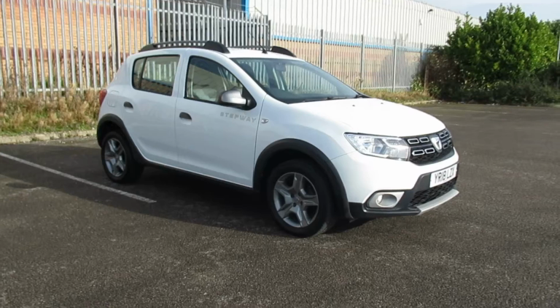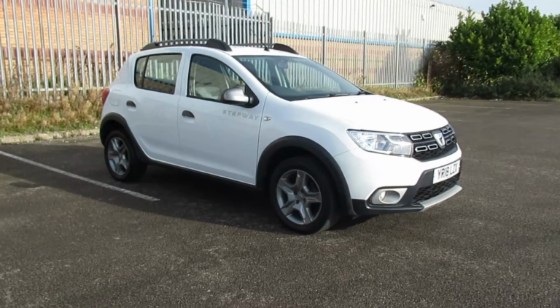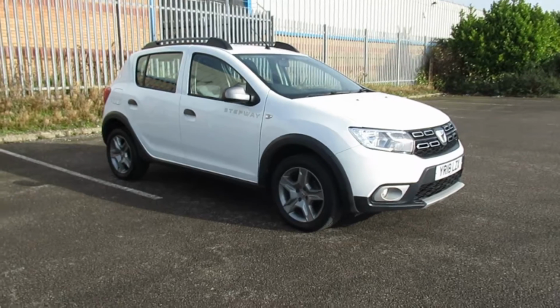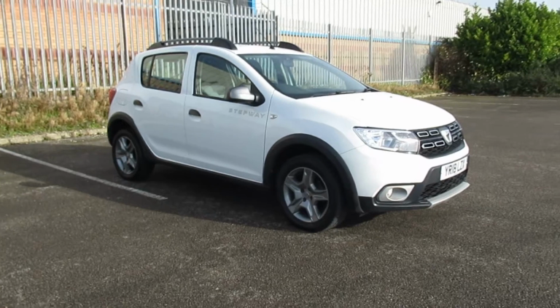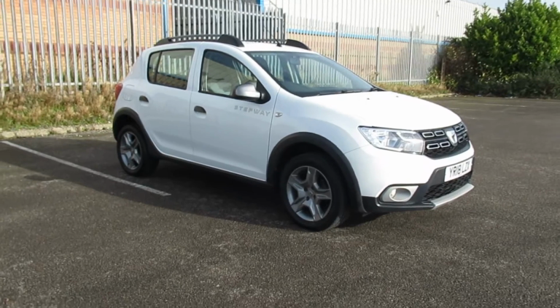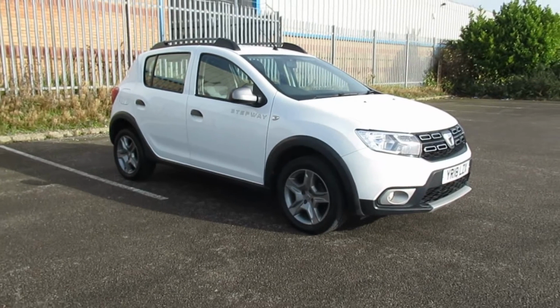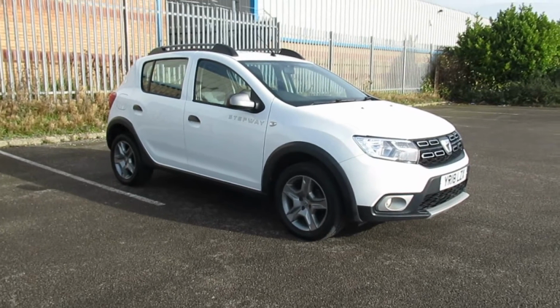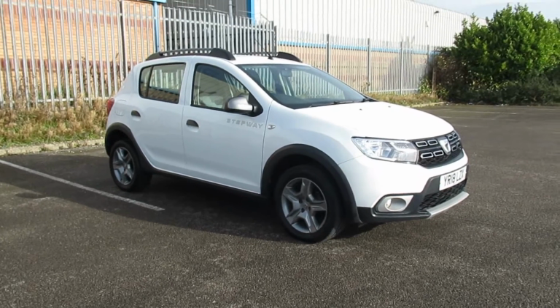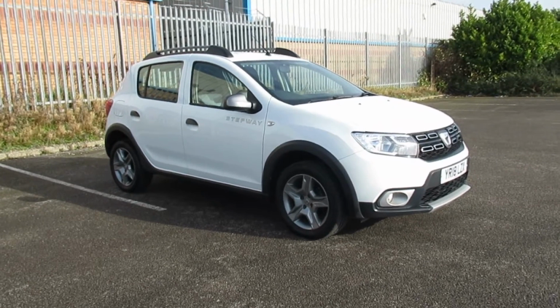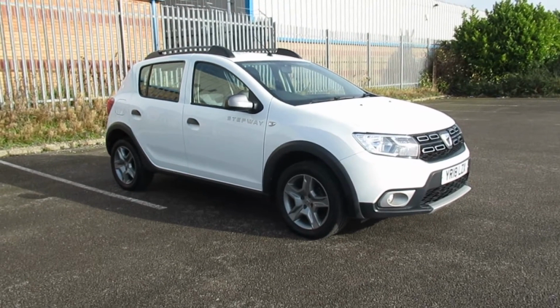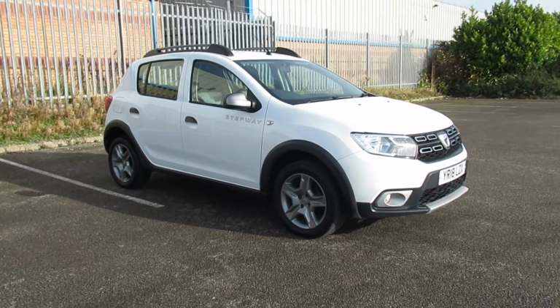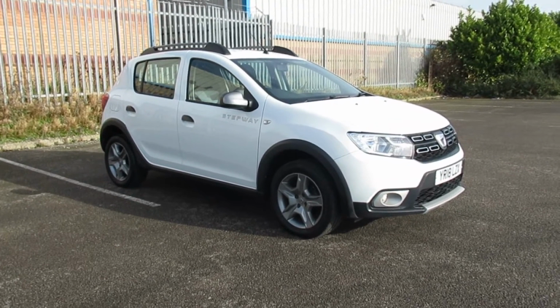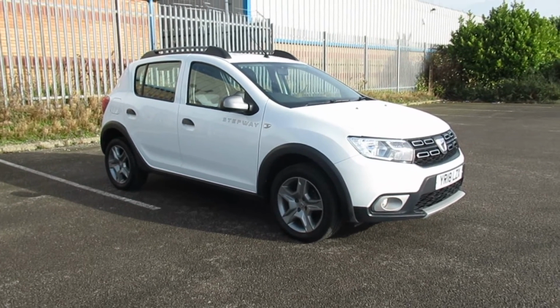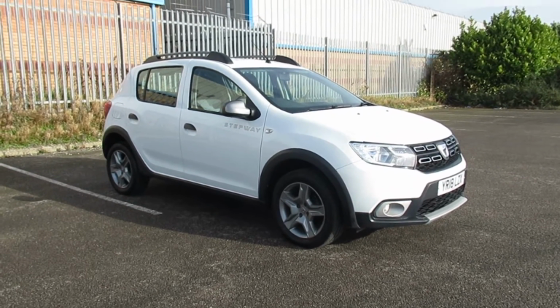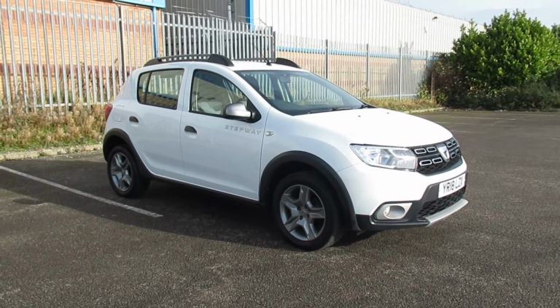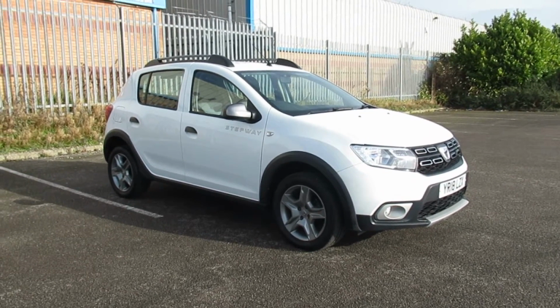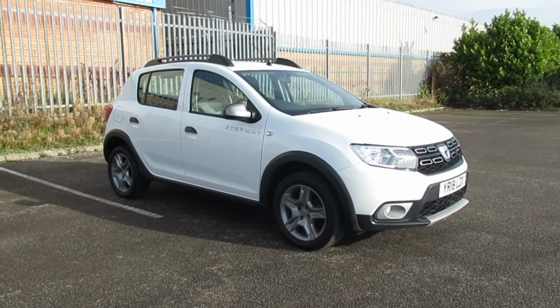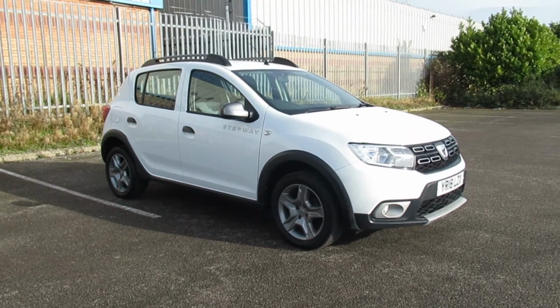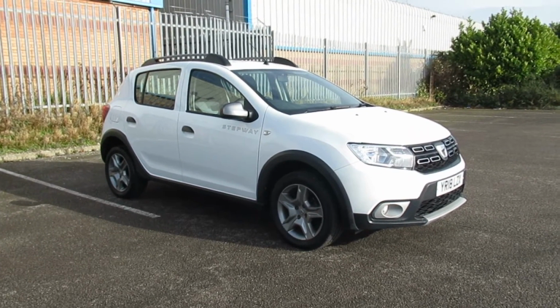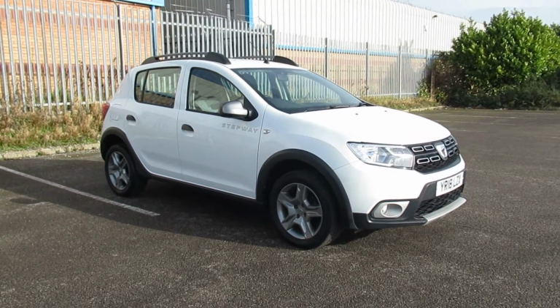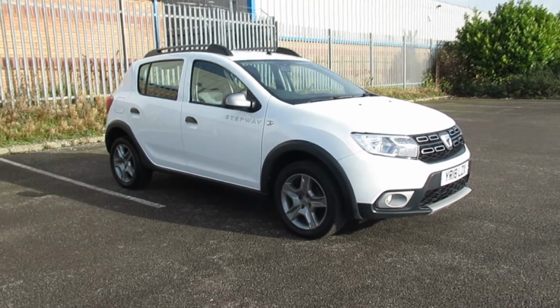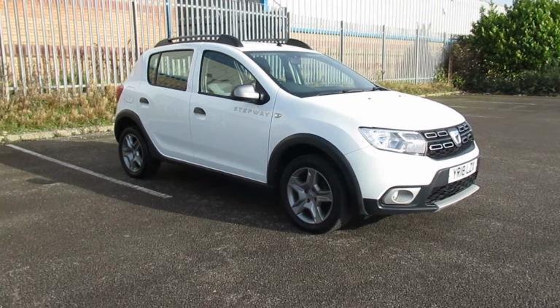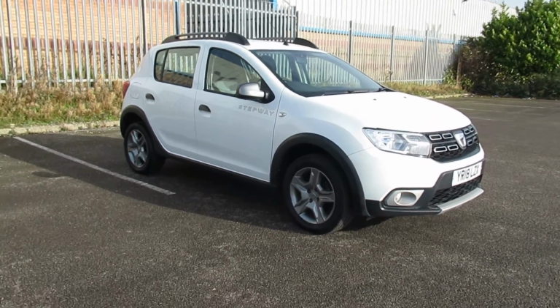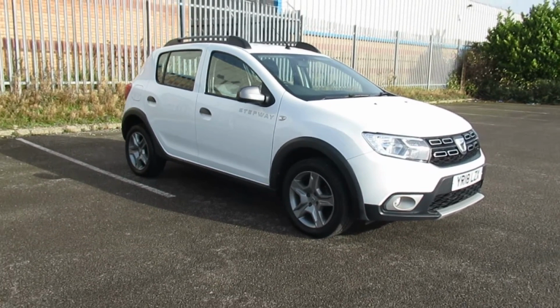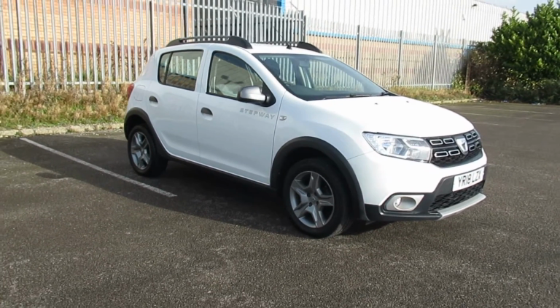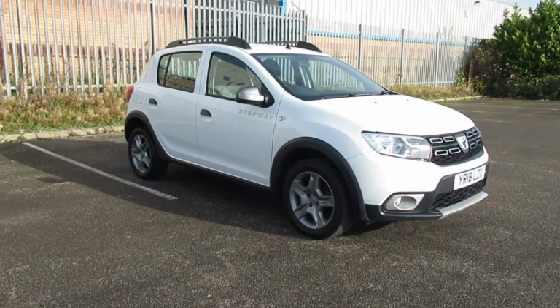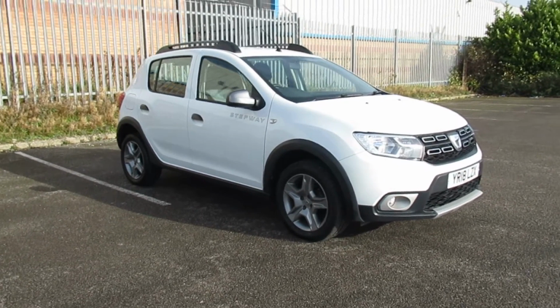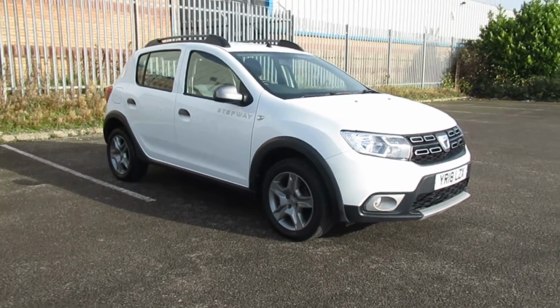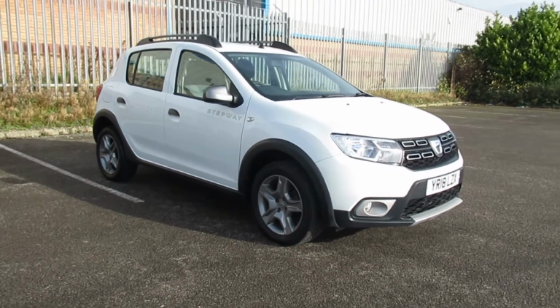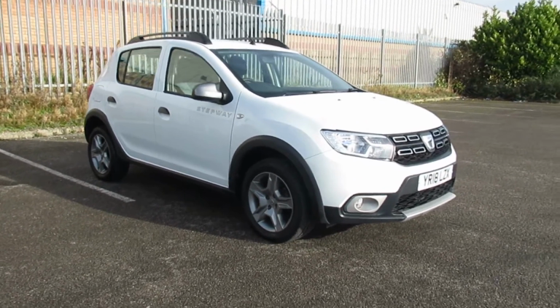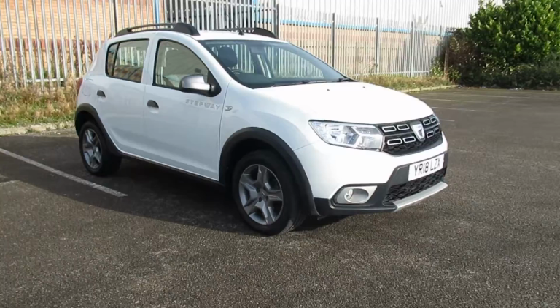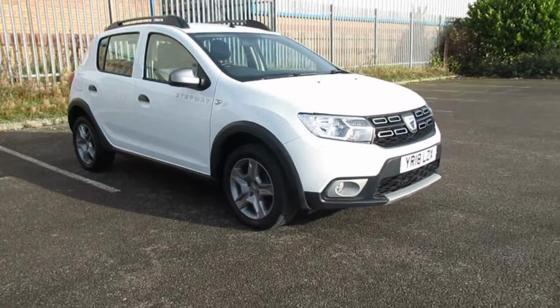Hello and welcome to Pentagon Our Circle Road. Today we have this 18-plate Dacia Sandero Stepway.